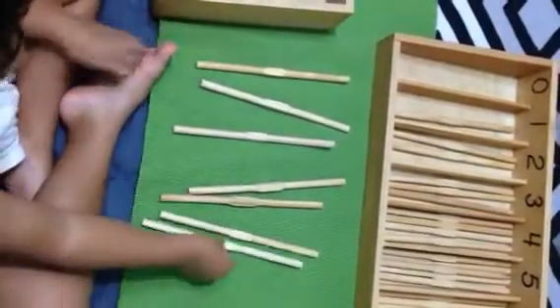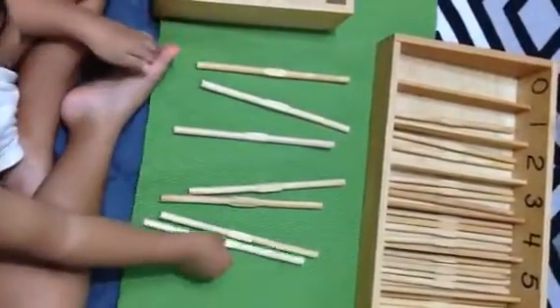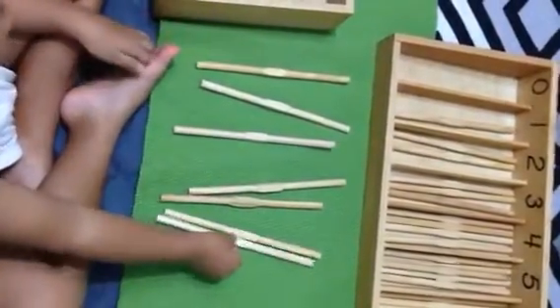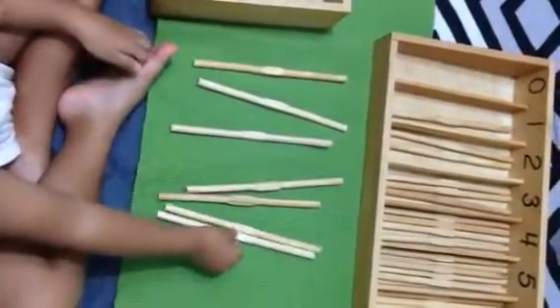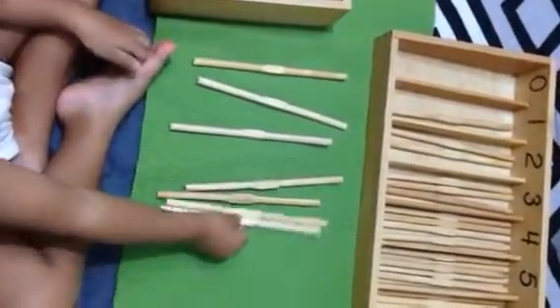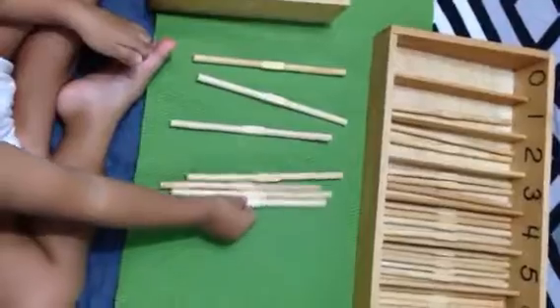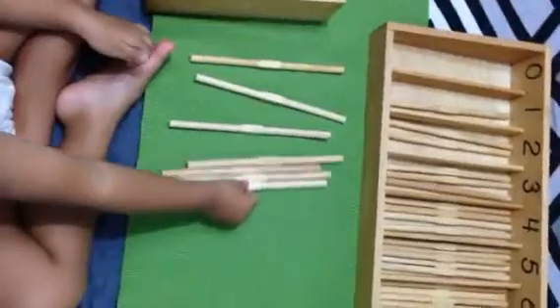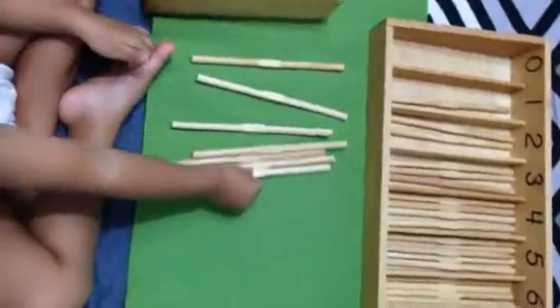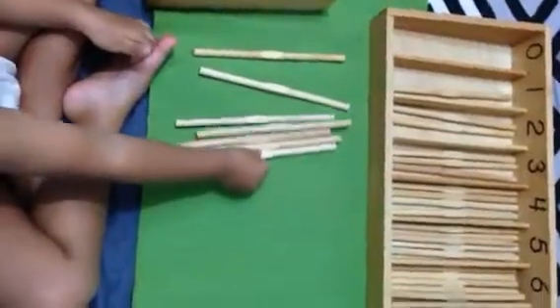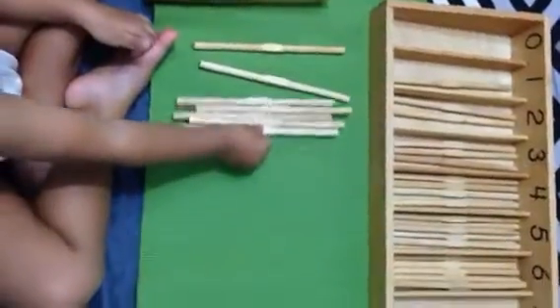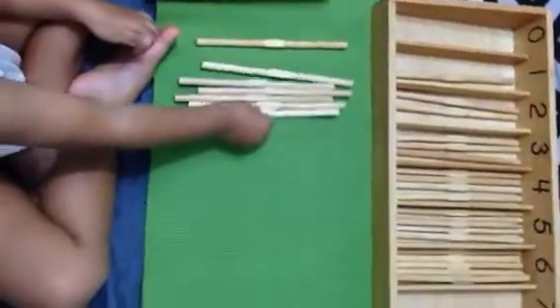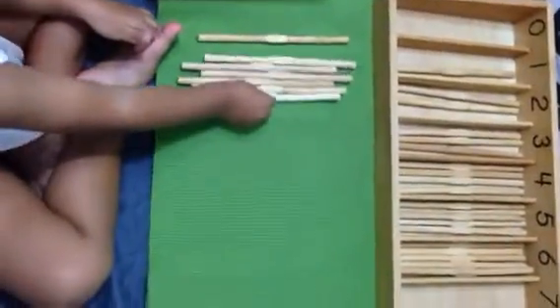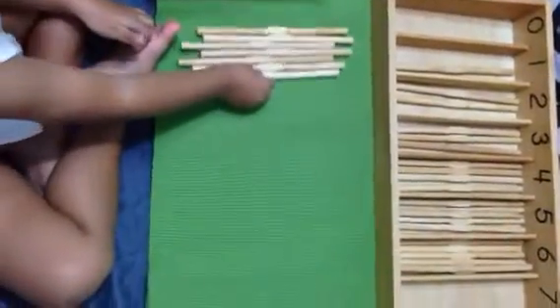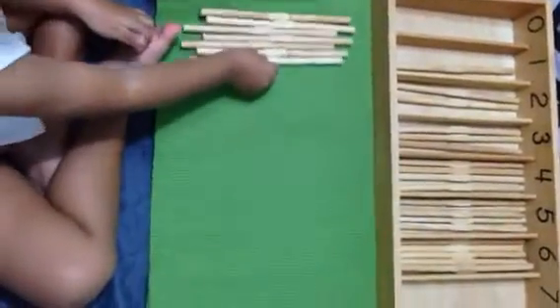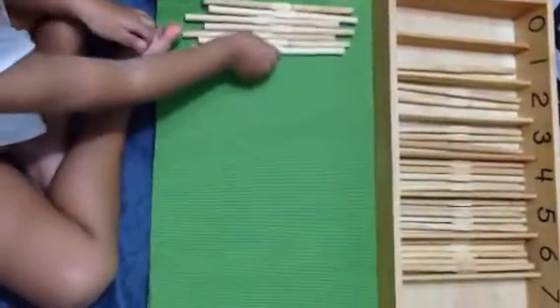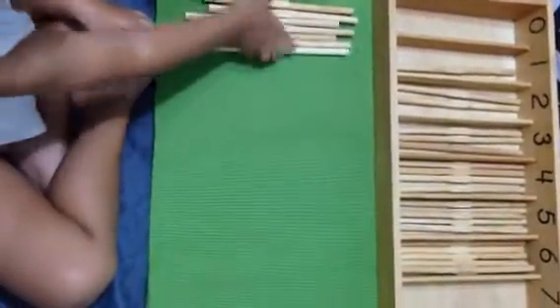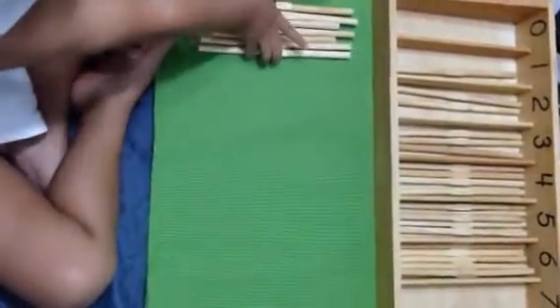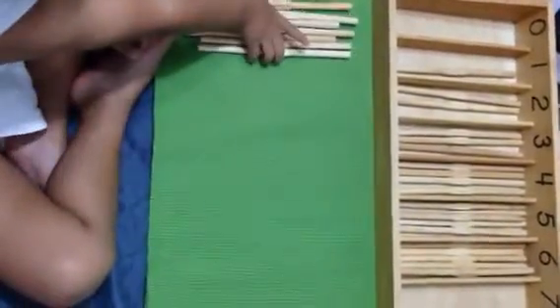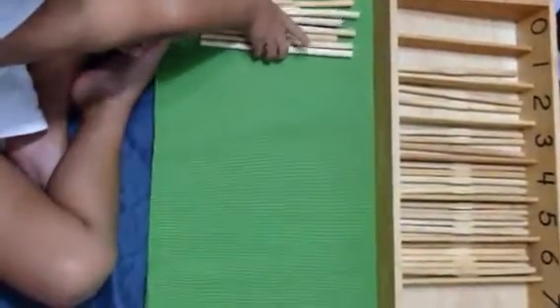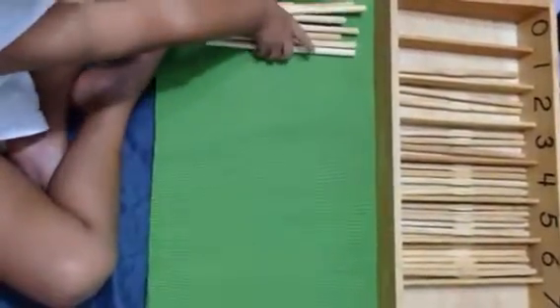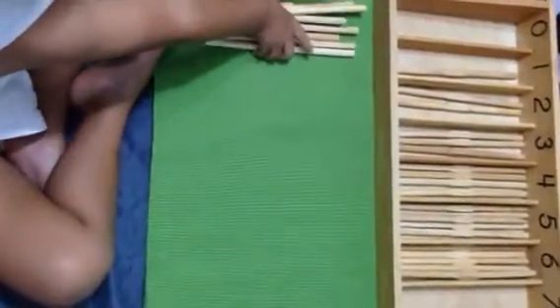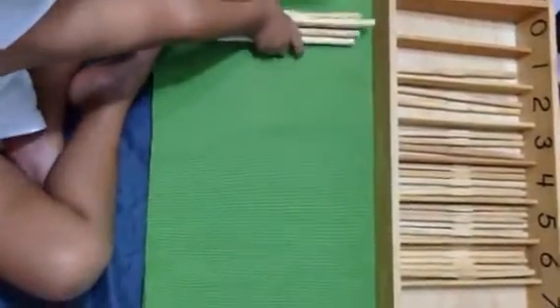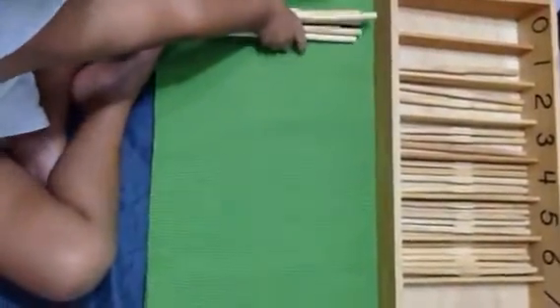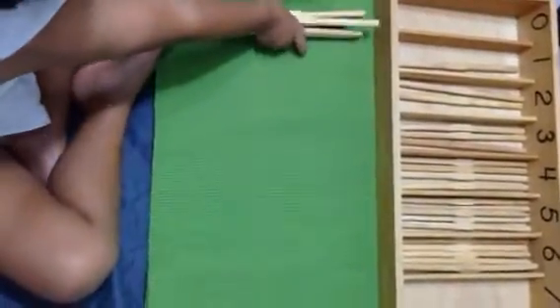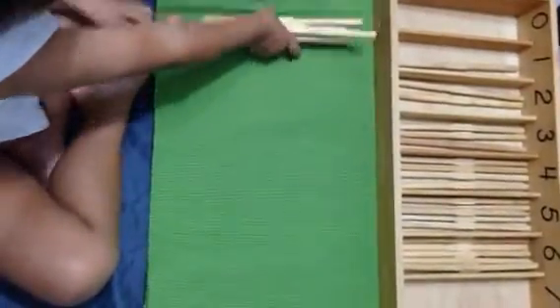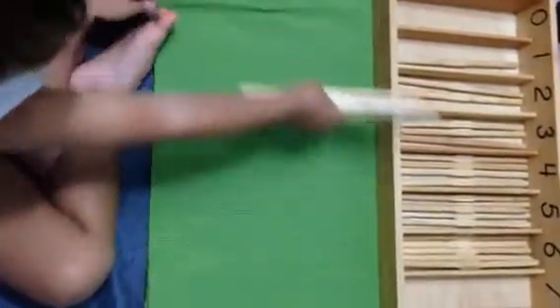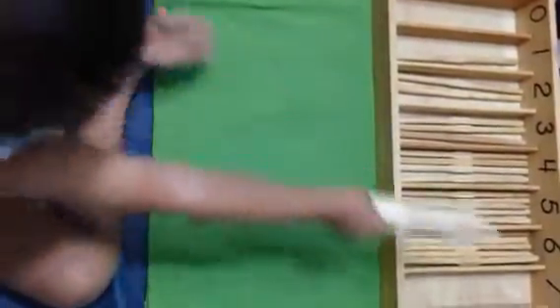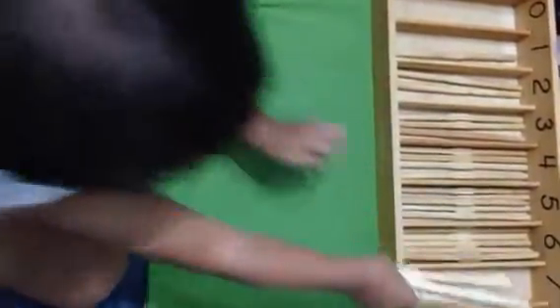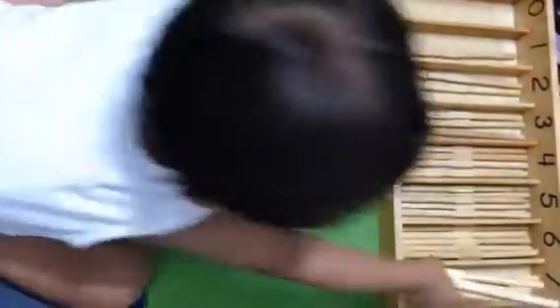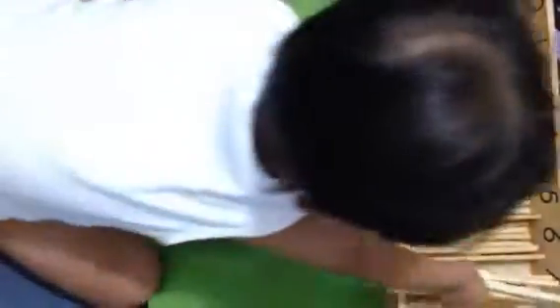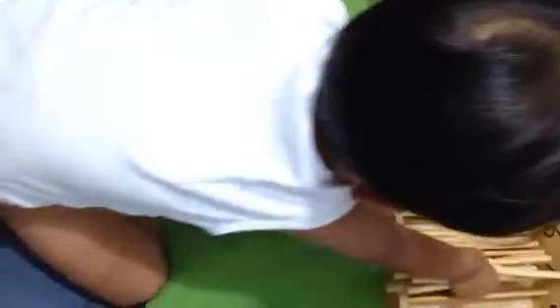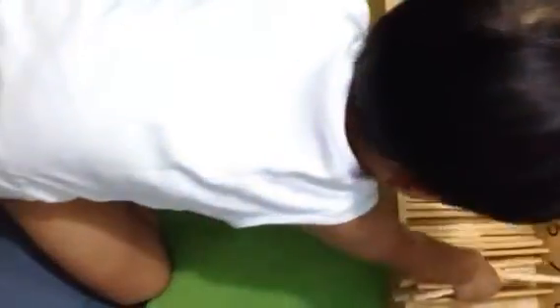Let's put it in the number — I'm doing correctly. Yeah, put it in the number 7 compartment.